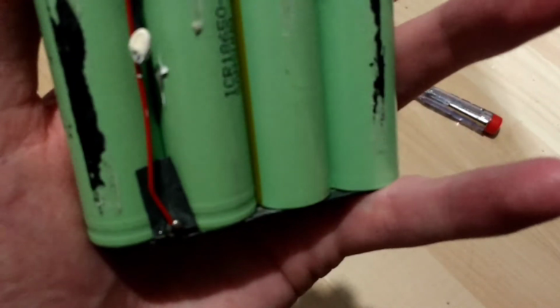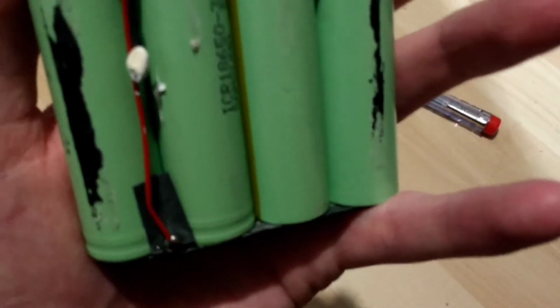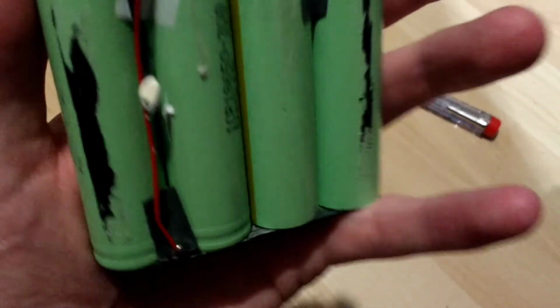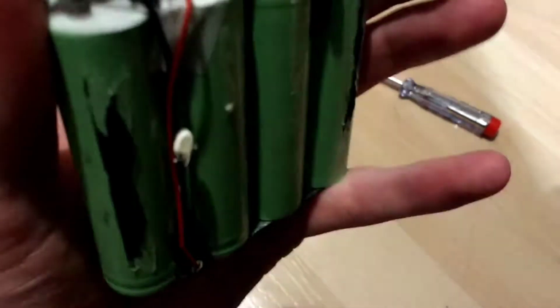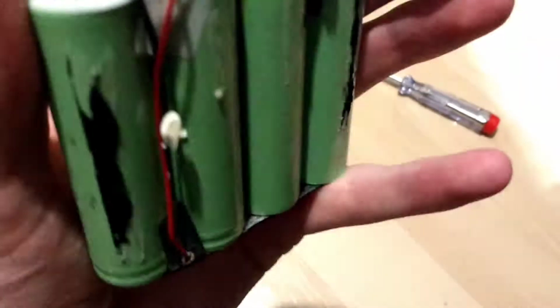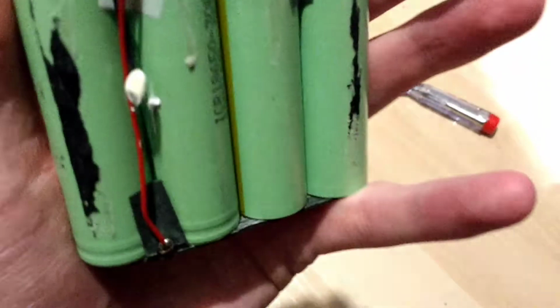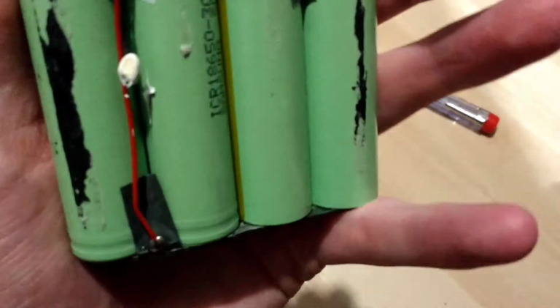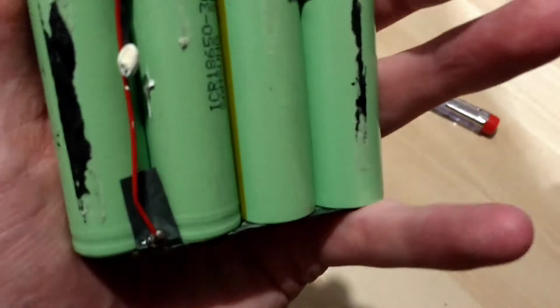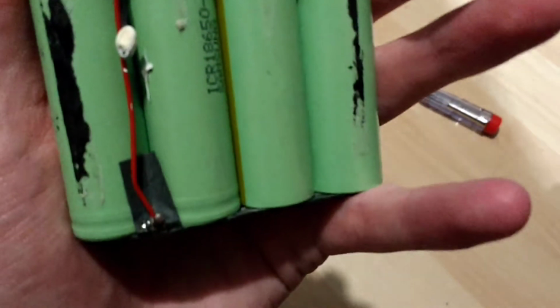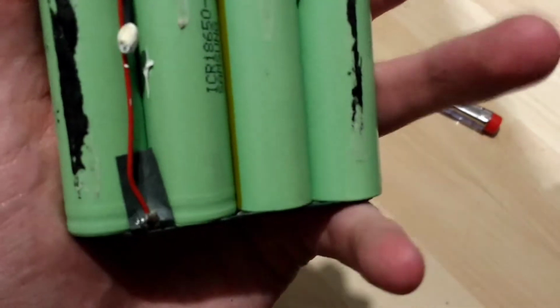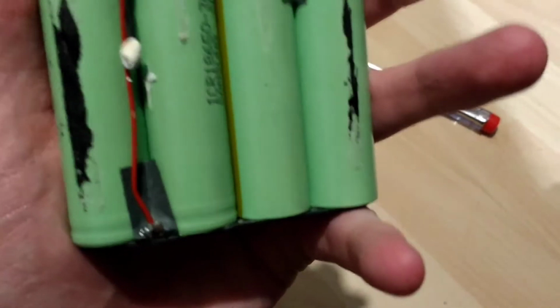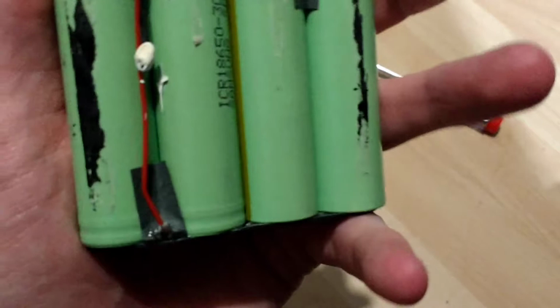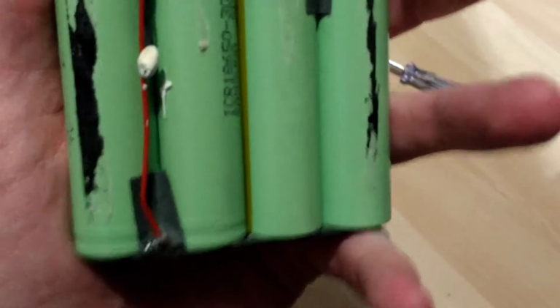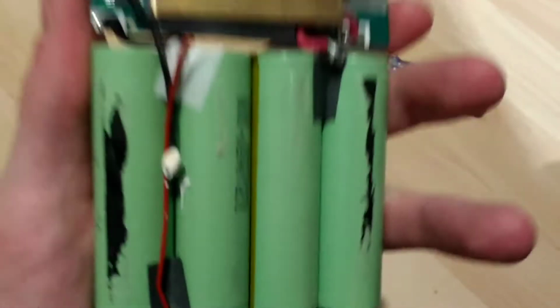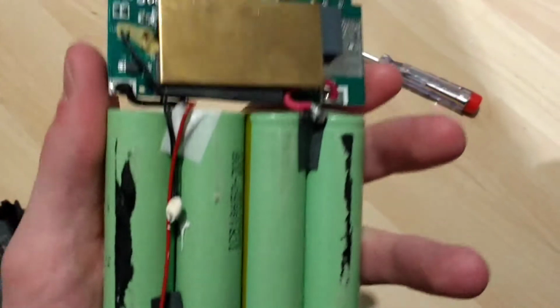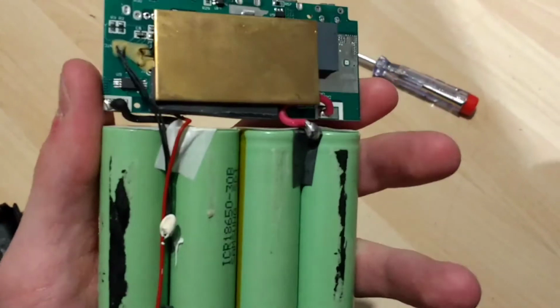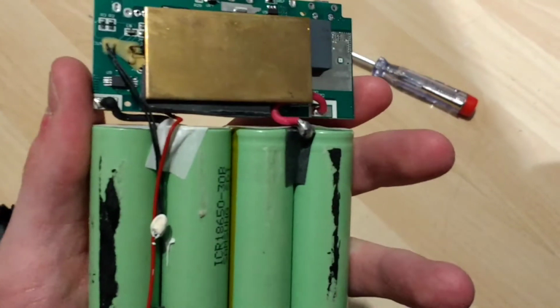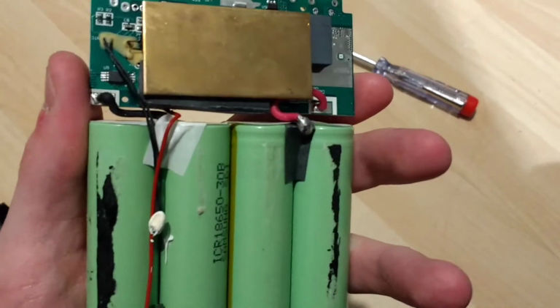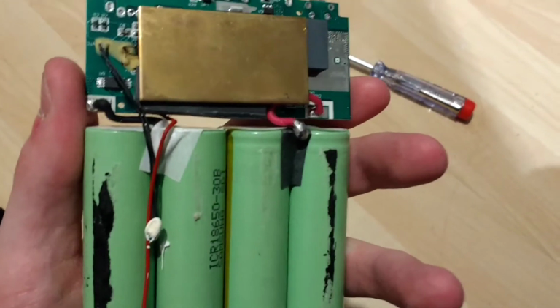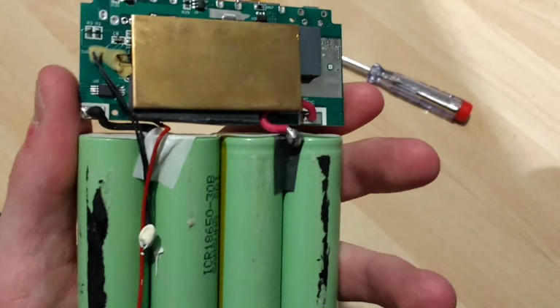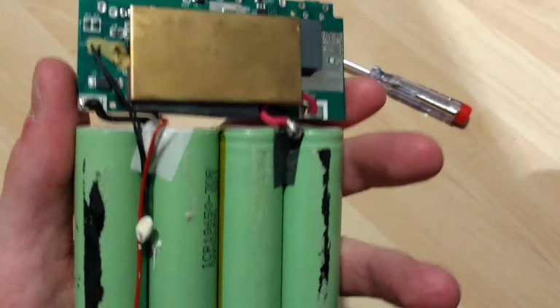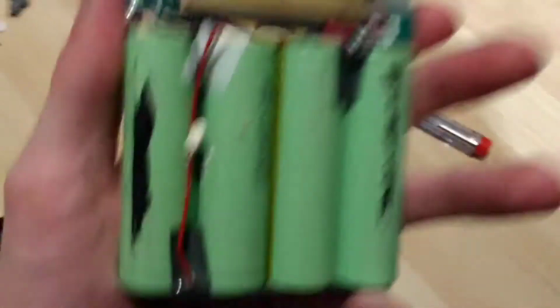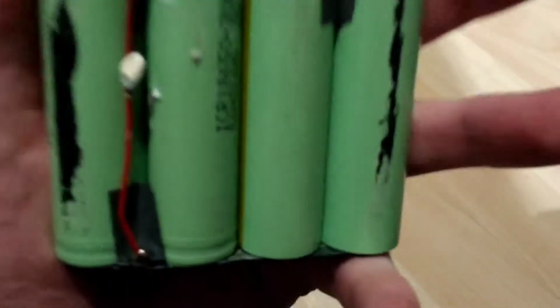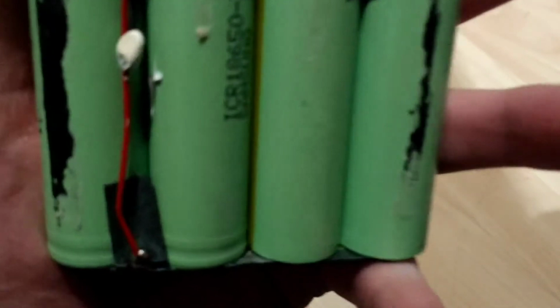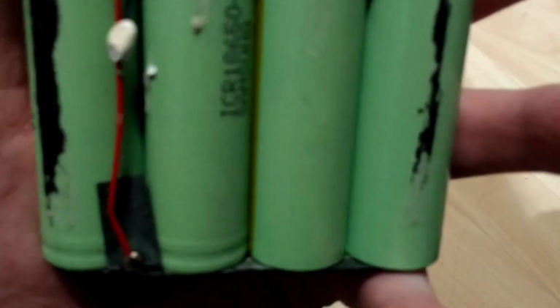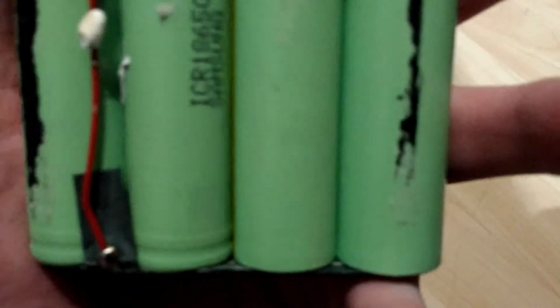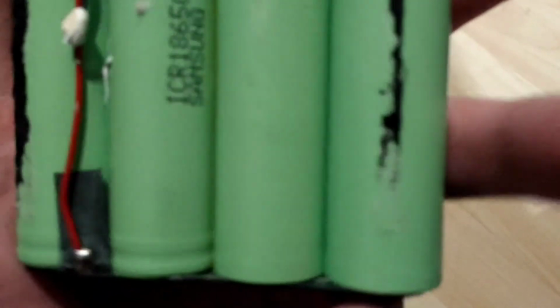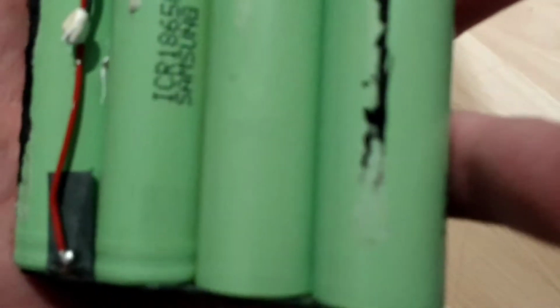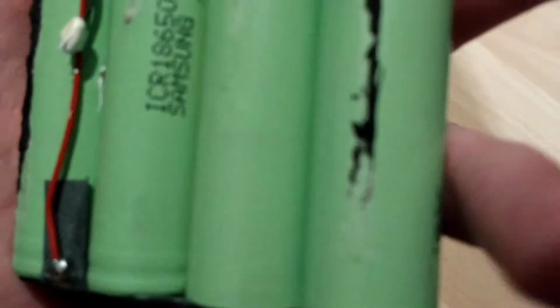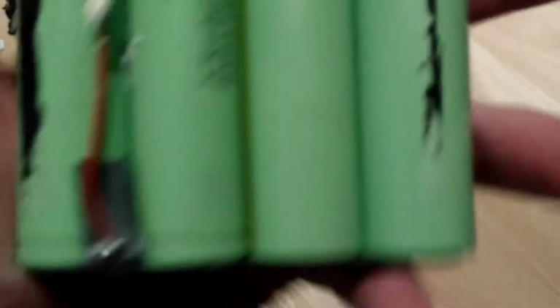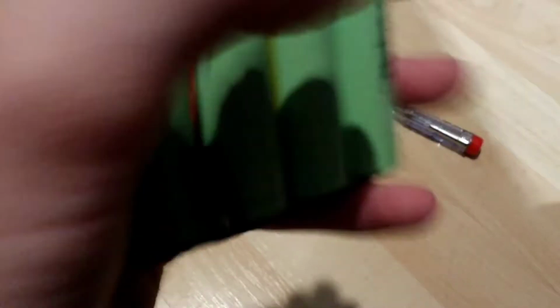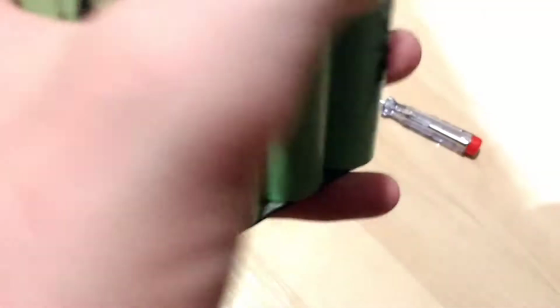Overall, not bad quality at all. We've got some big fat connections there. The solder is a bit dubious.